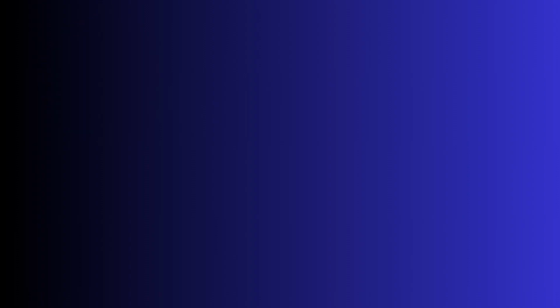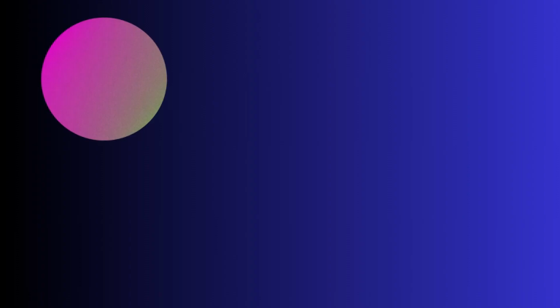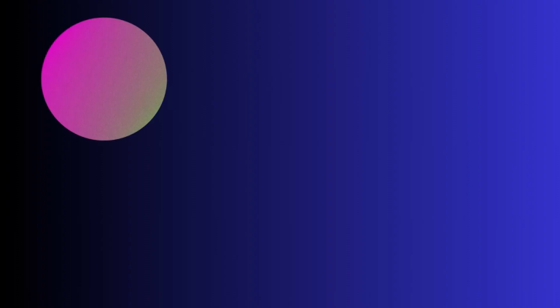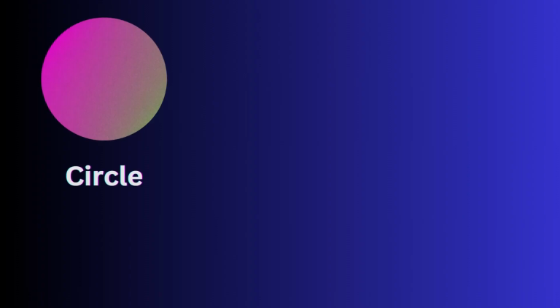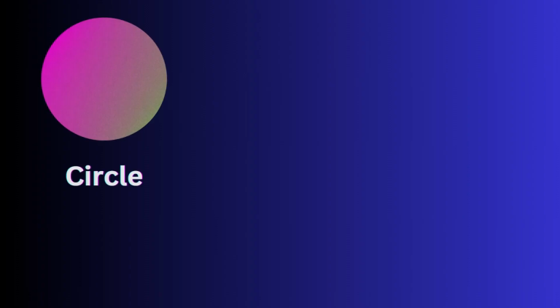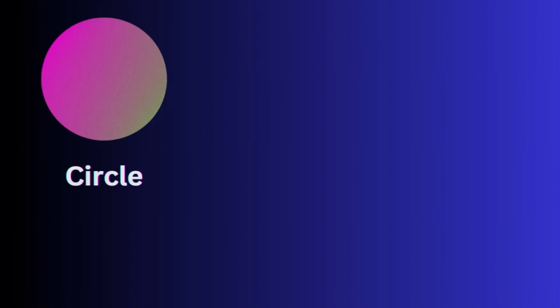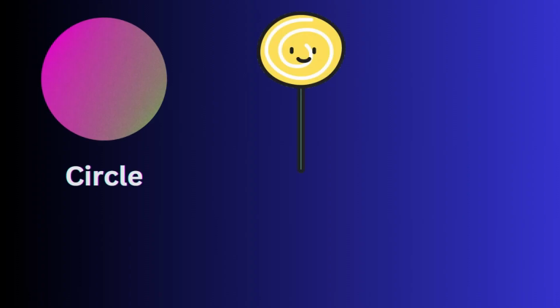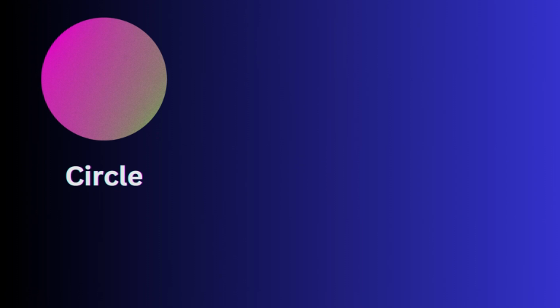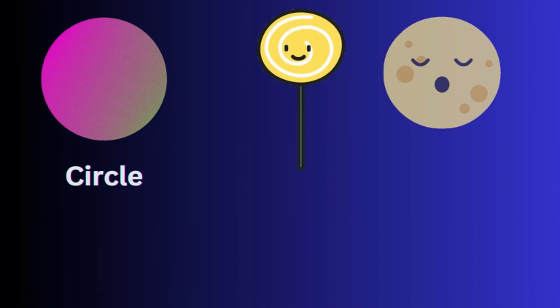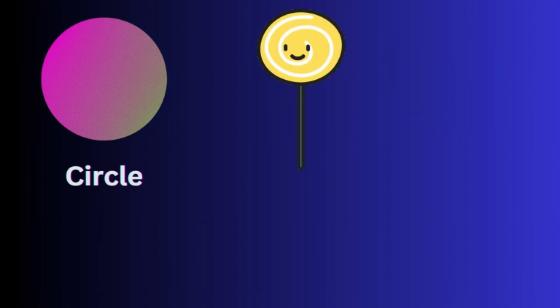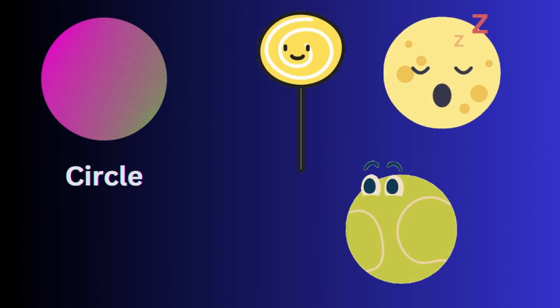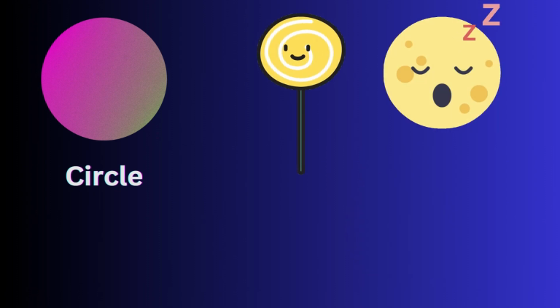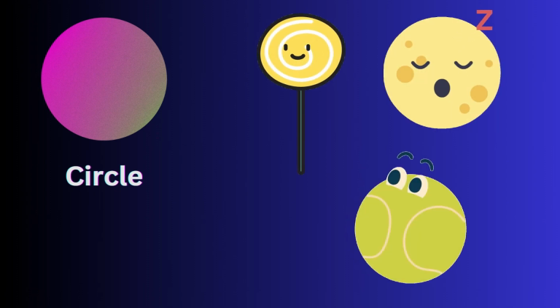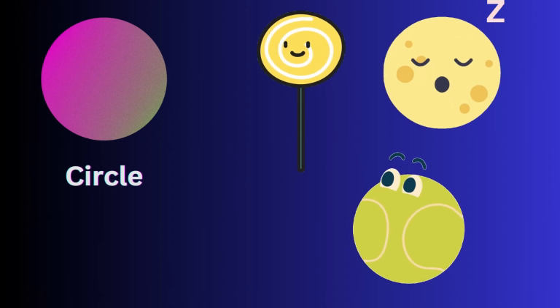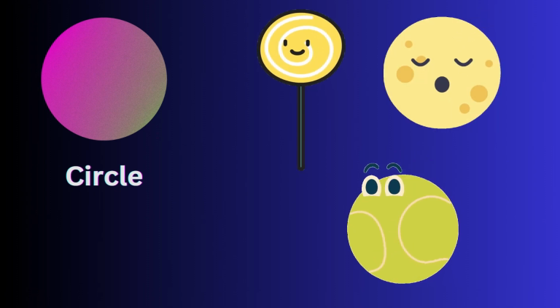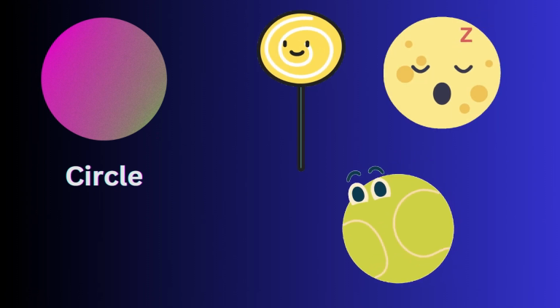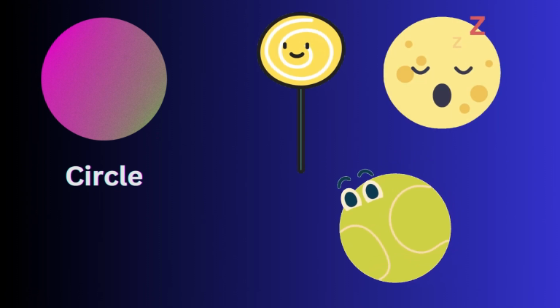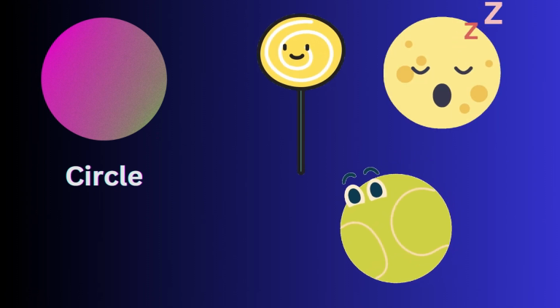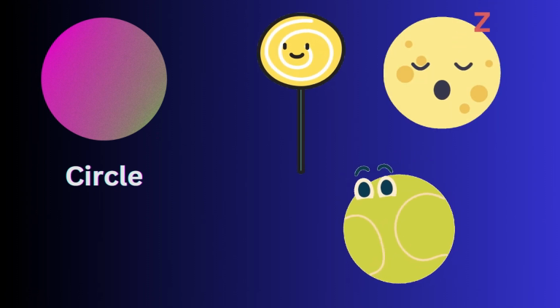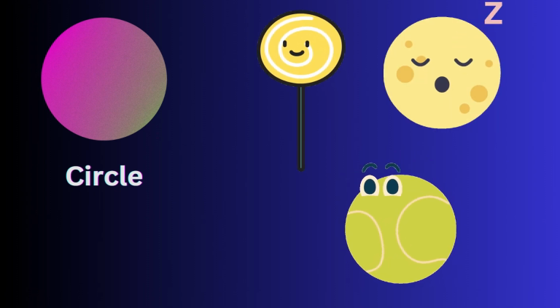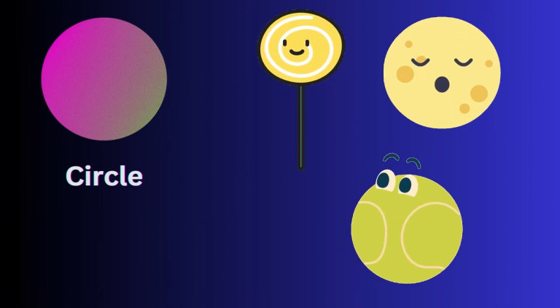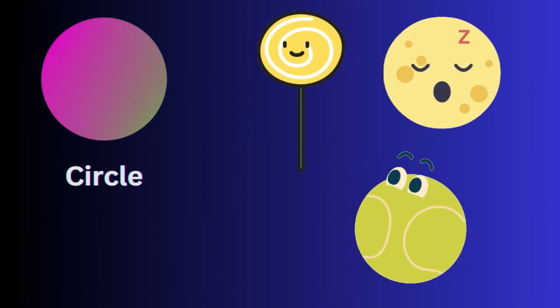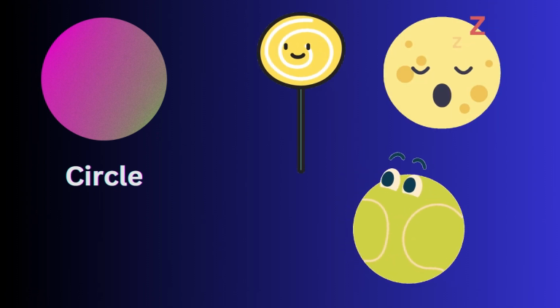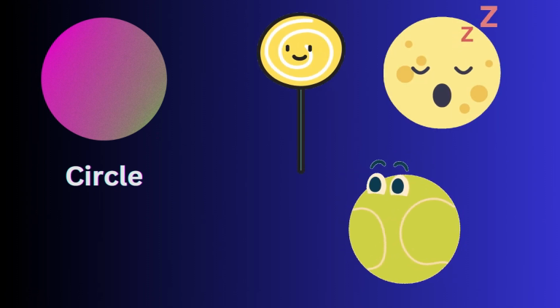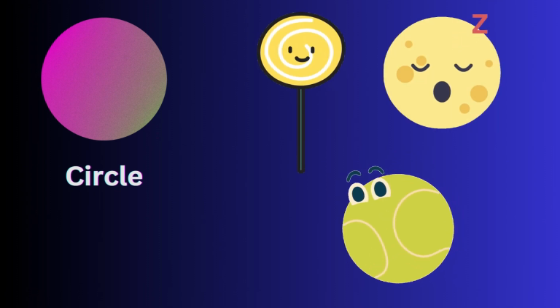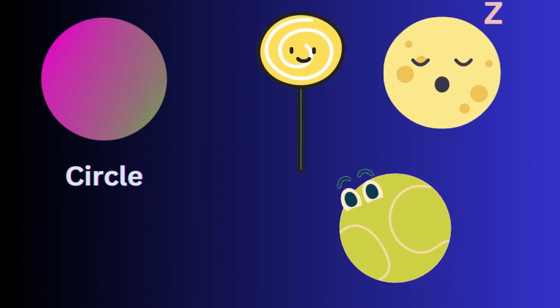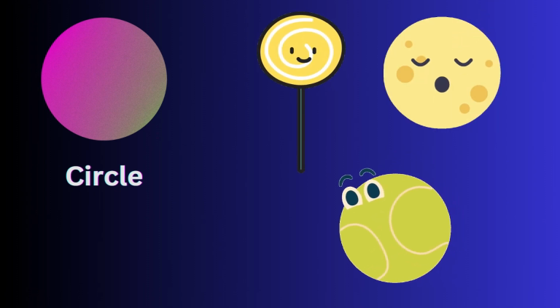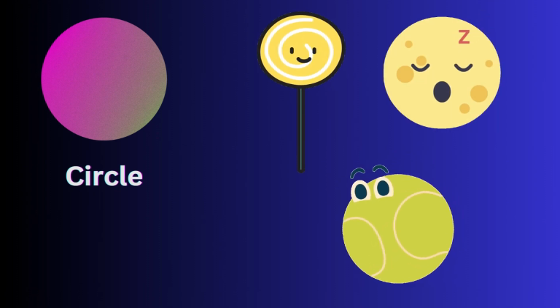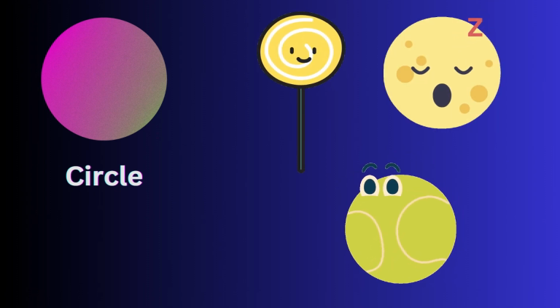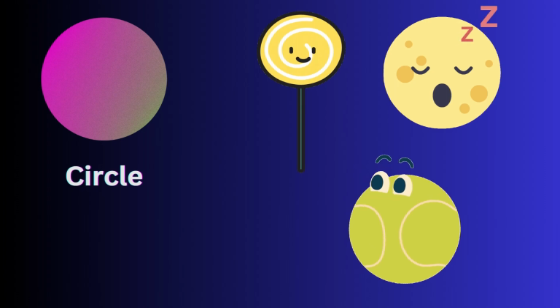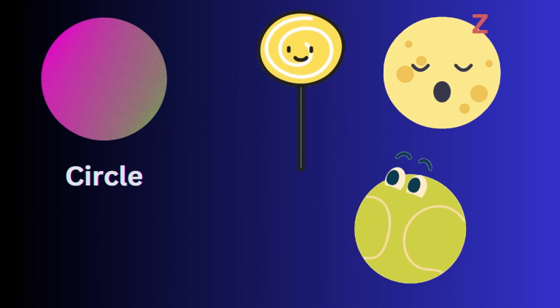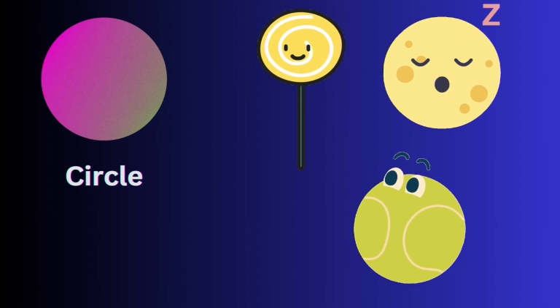Circle. Lollipop, moon, ball — these objects are circle in shape.